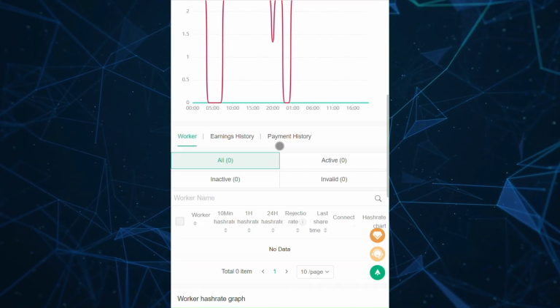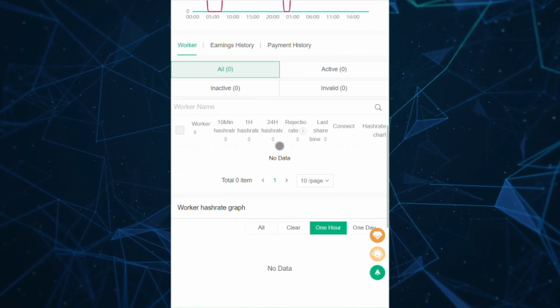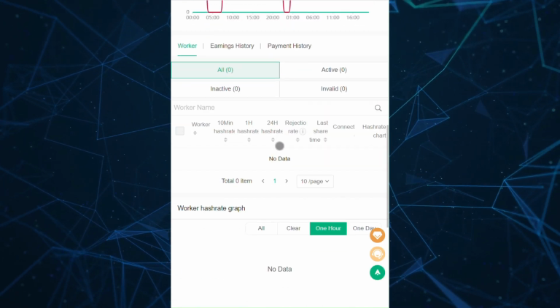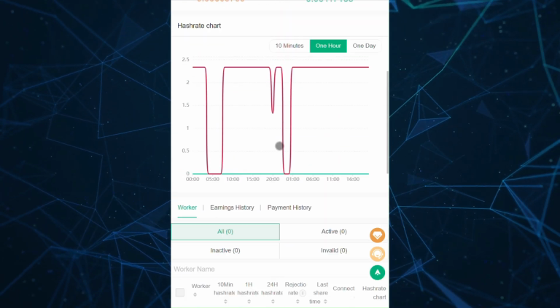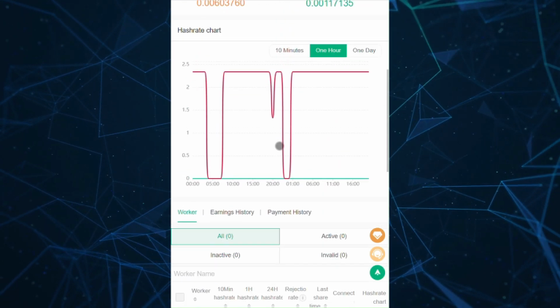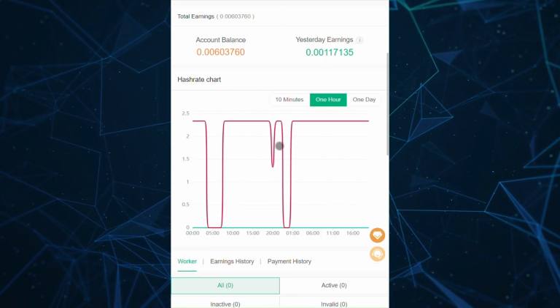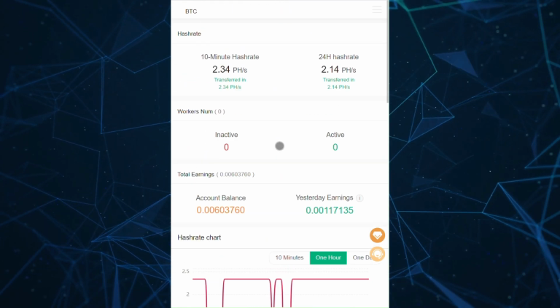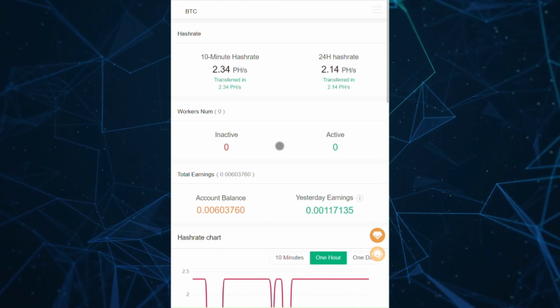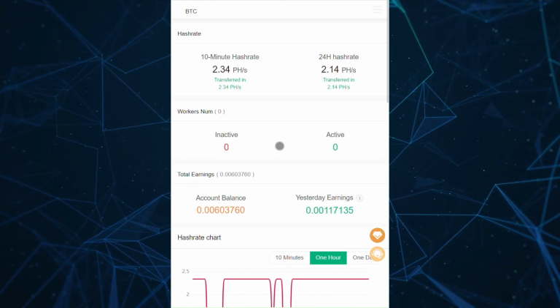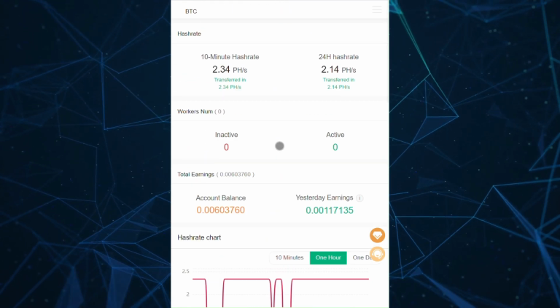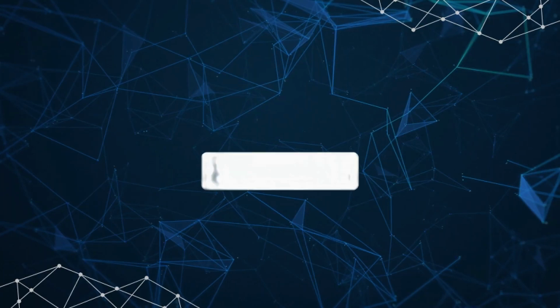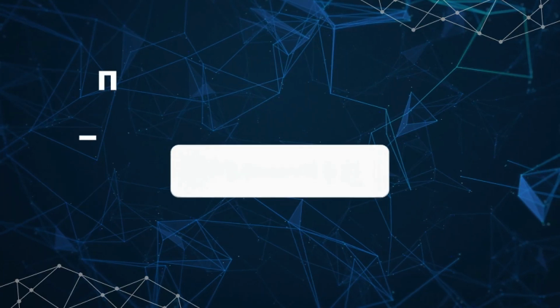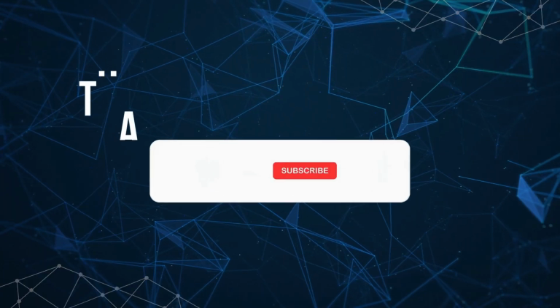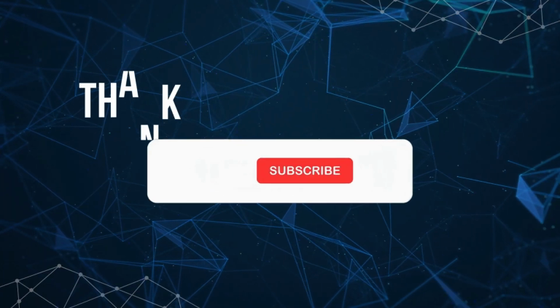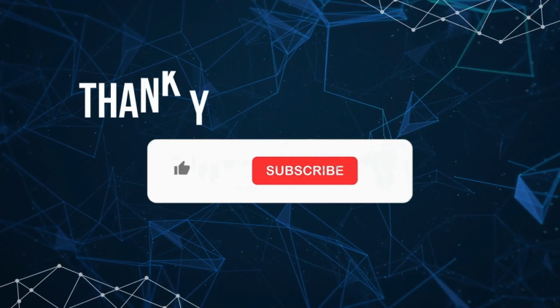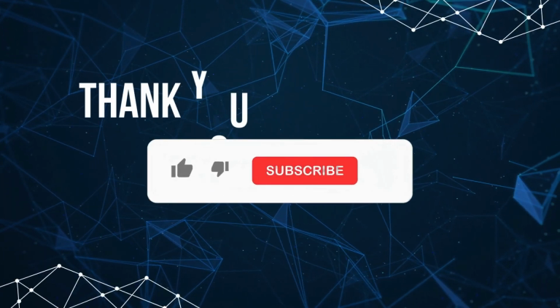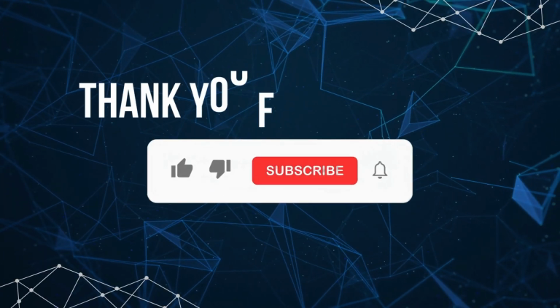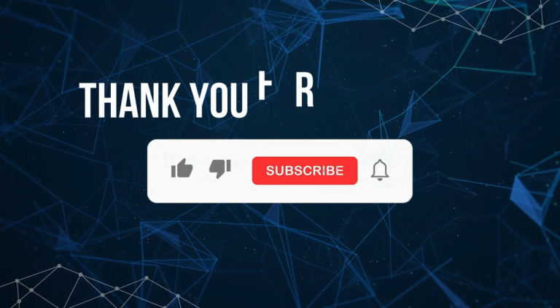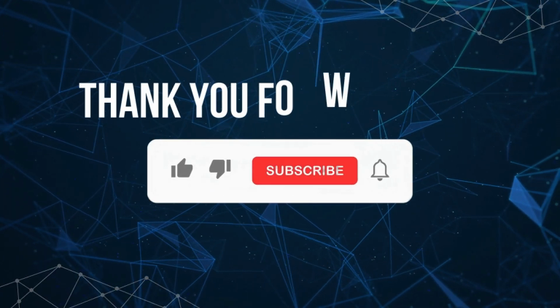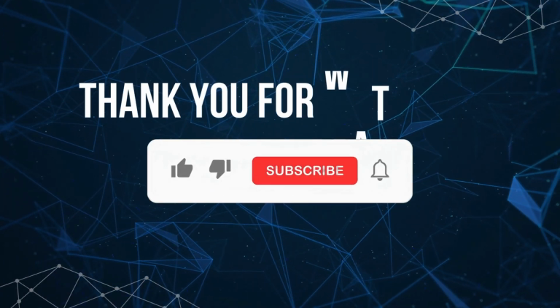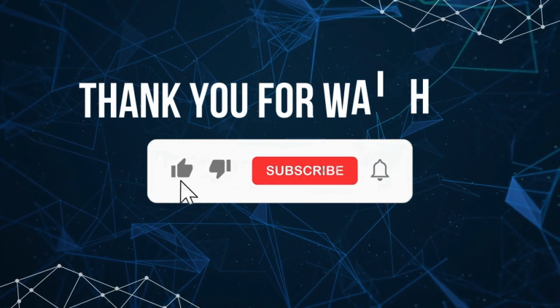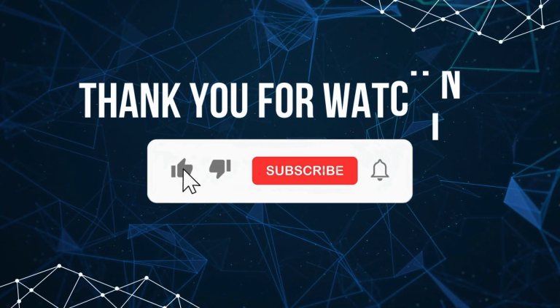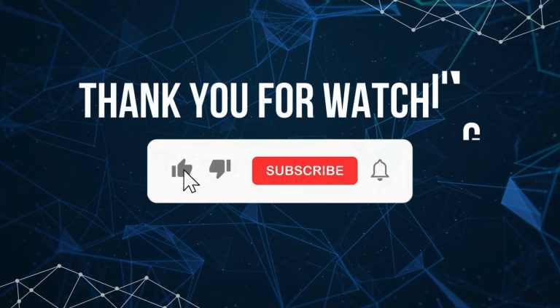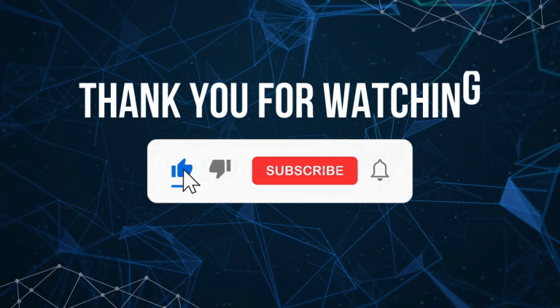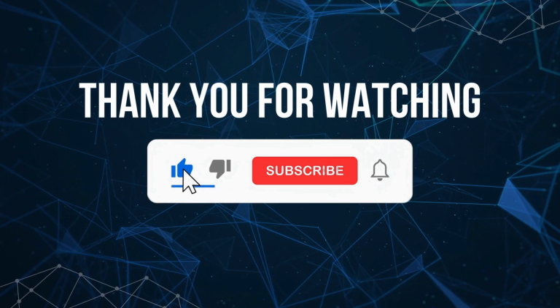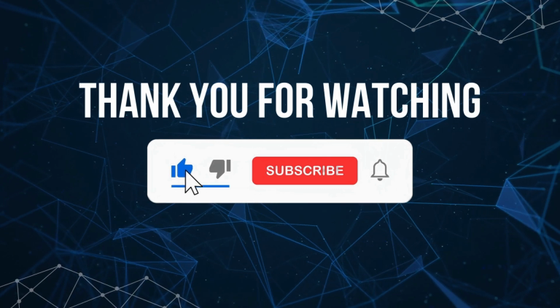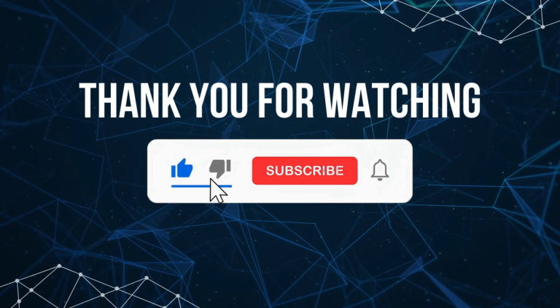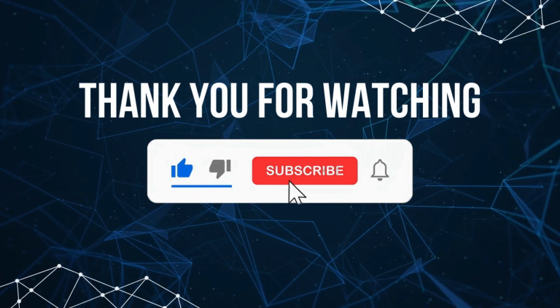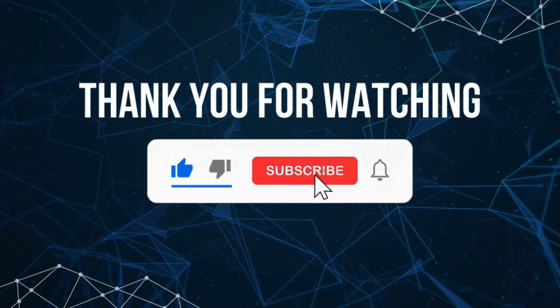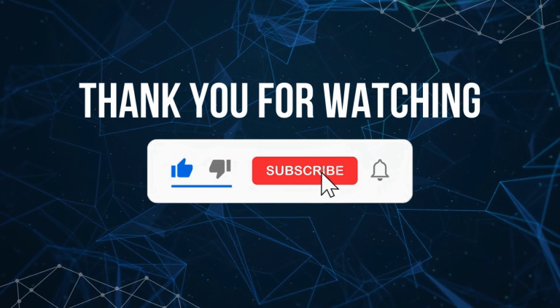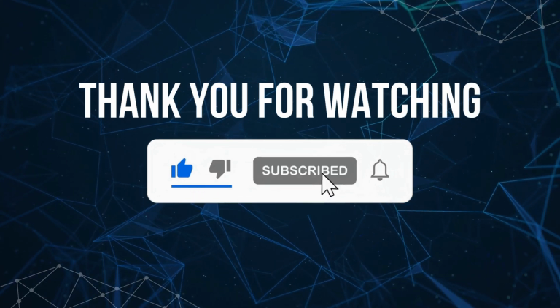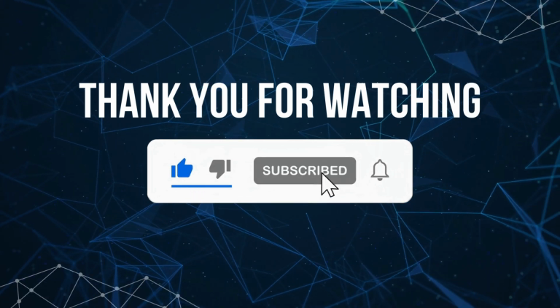Thank you for watching. Be sure to visit our blog for the latest updates on Mining Race and other platforms.